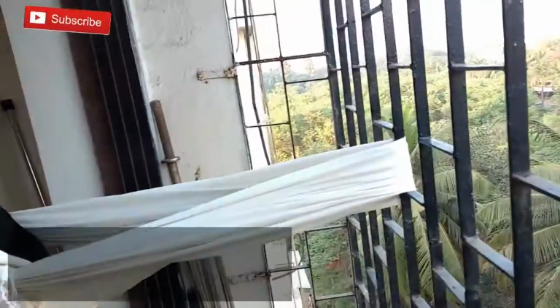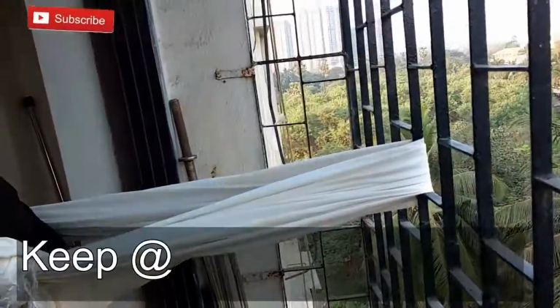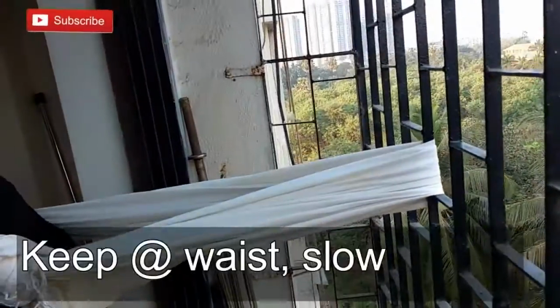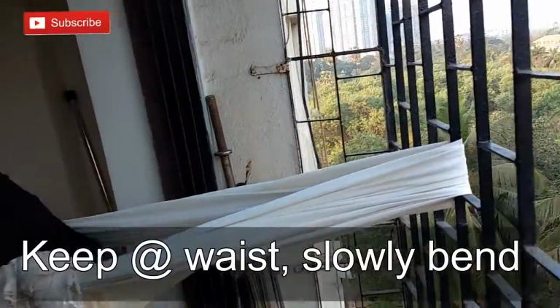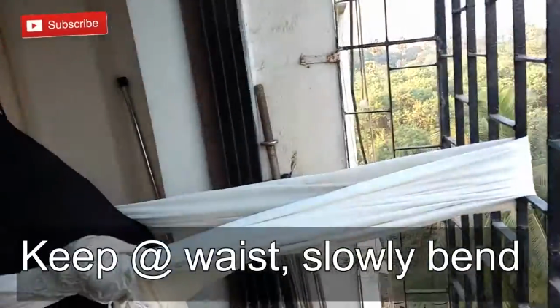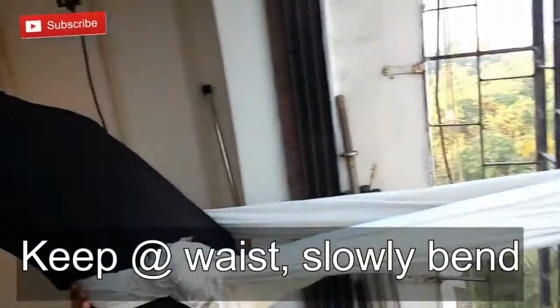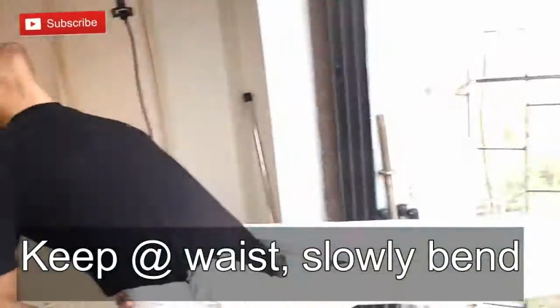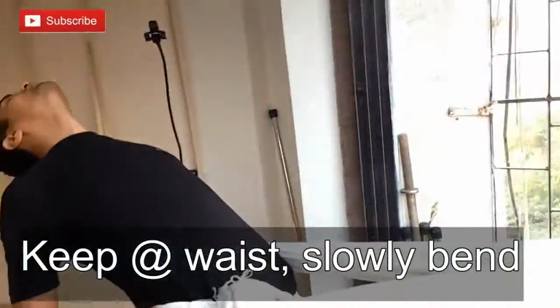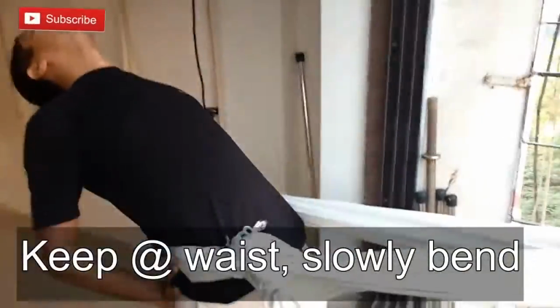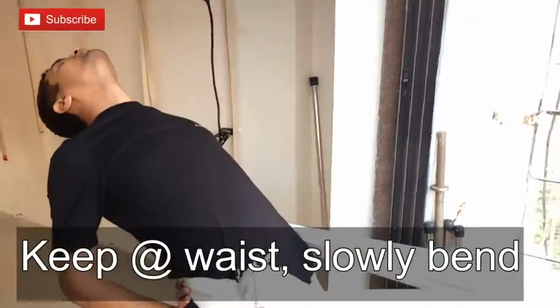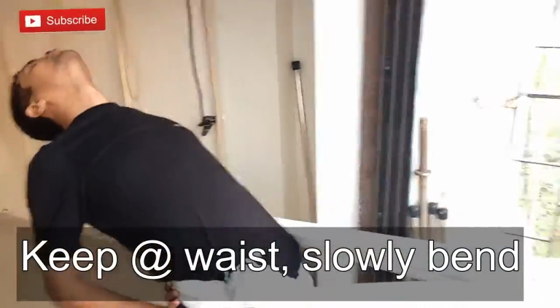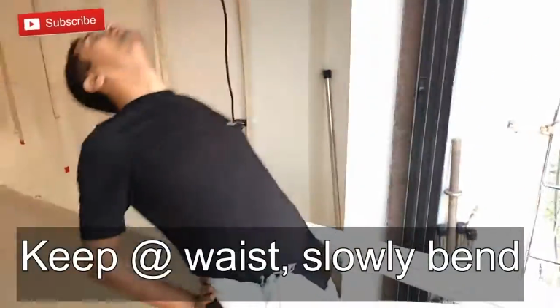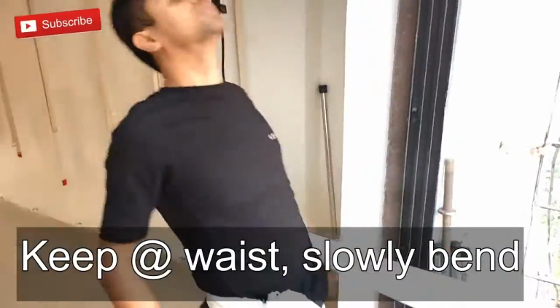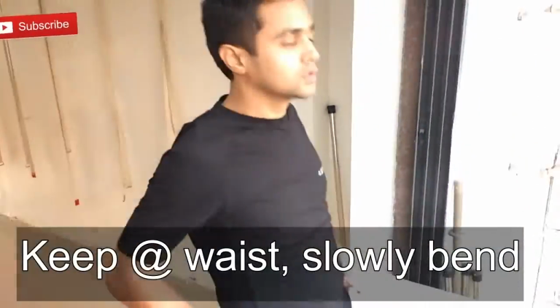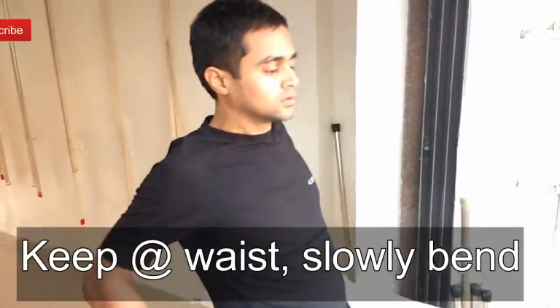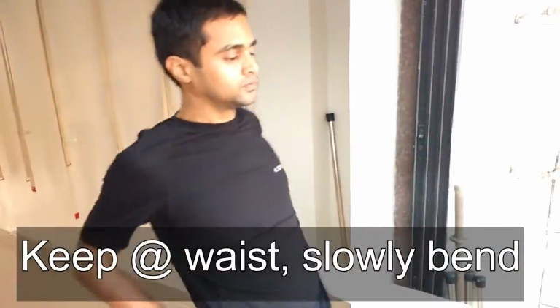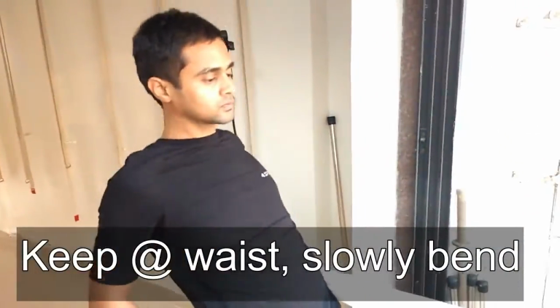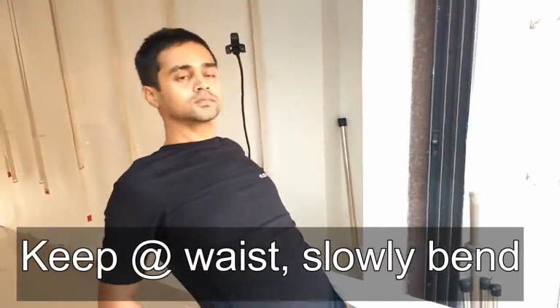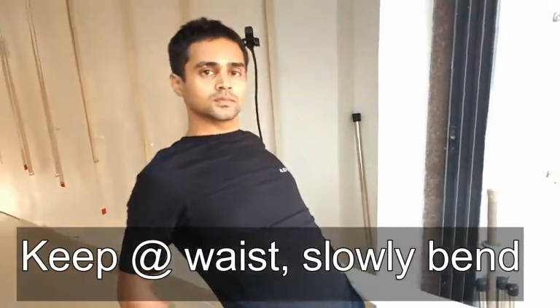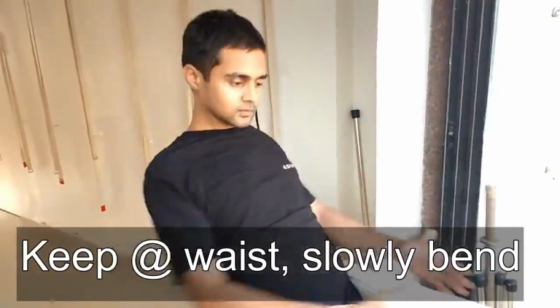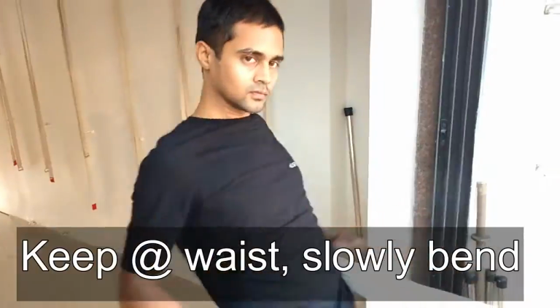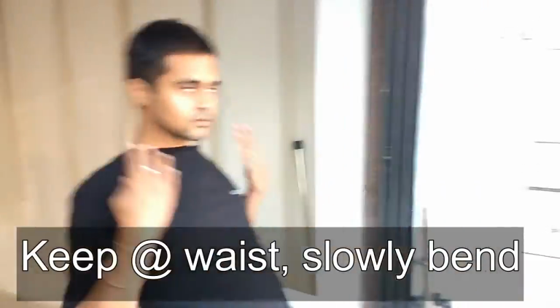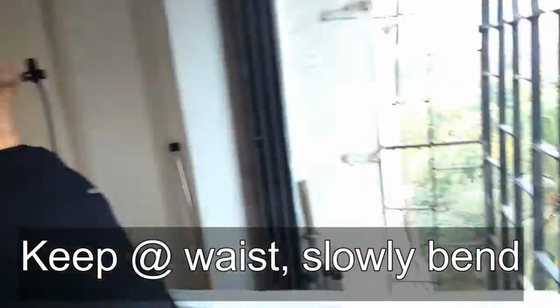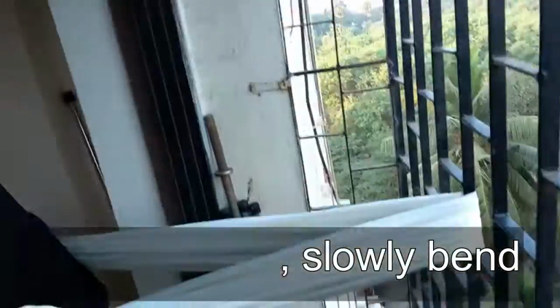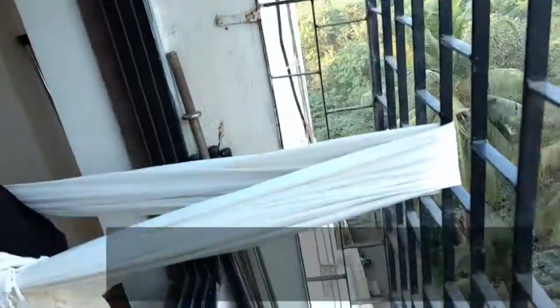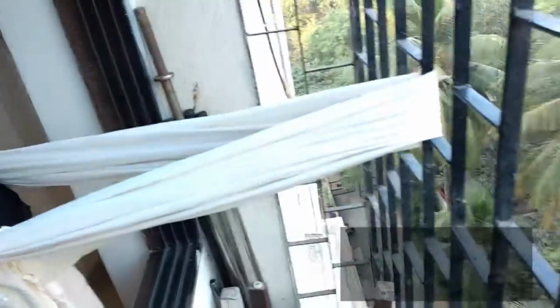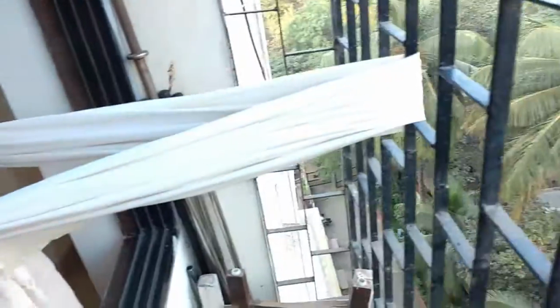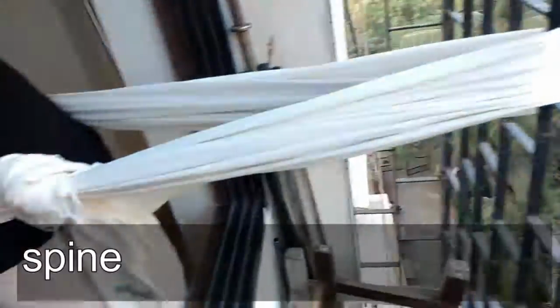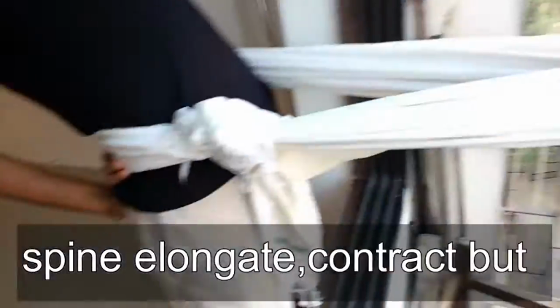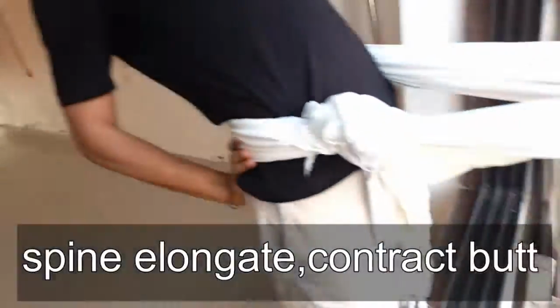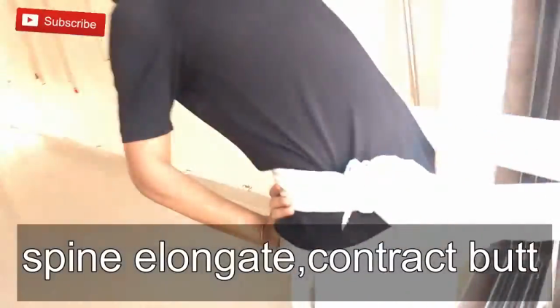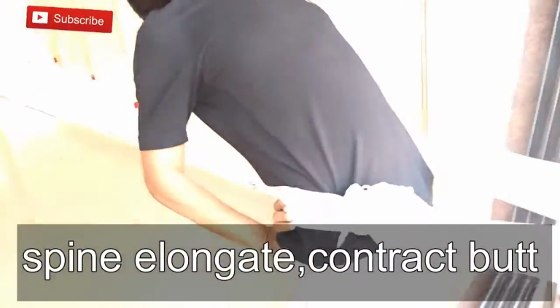Simply bend backwards, deepen your spine elongated, kneecap tight, and gently contract your buttocks.